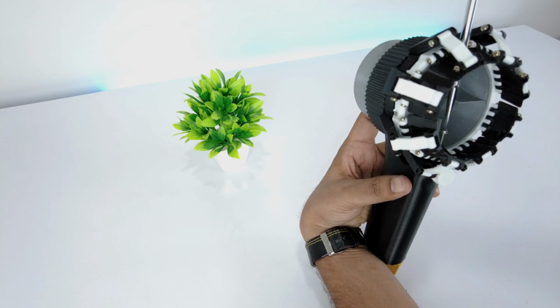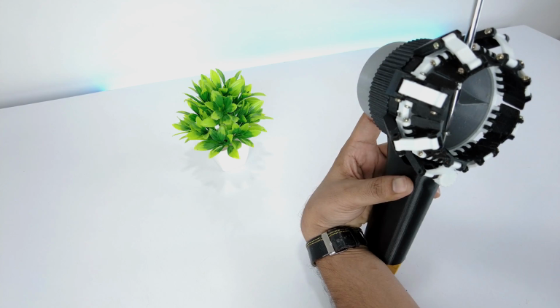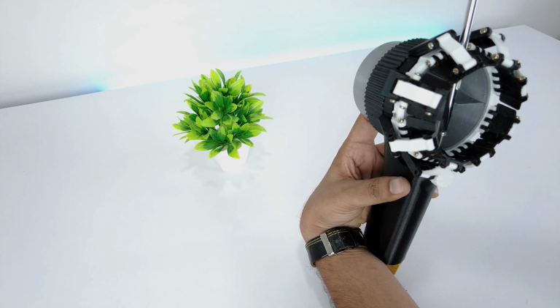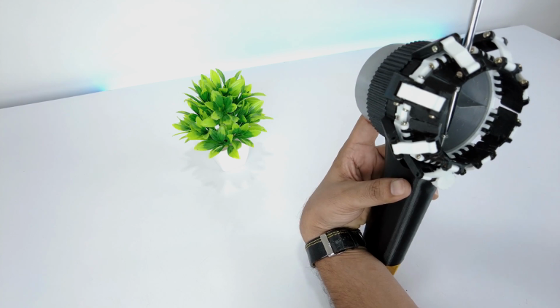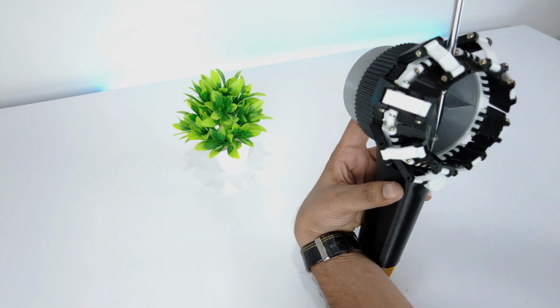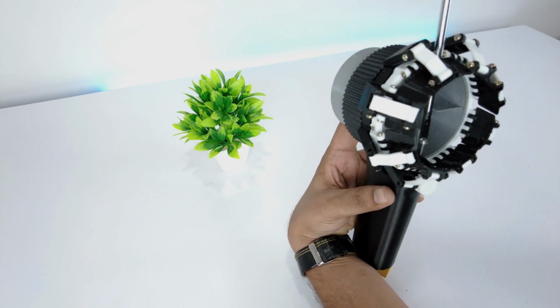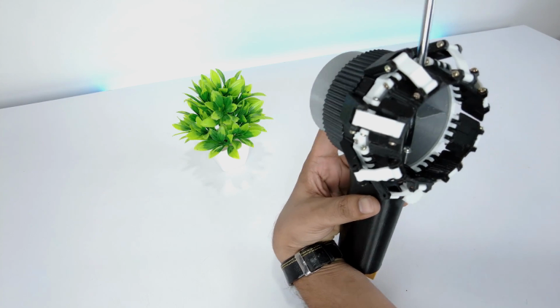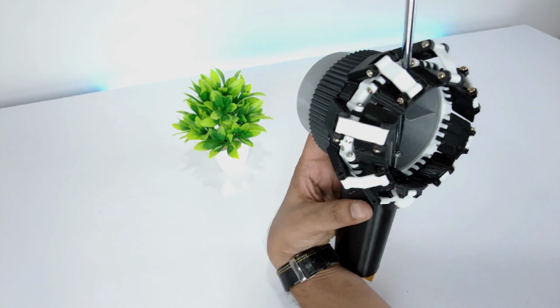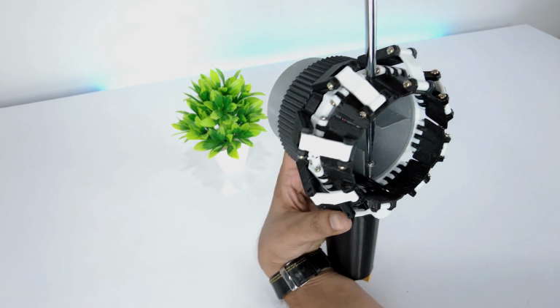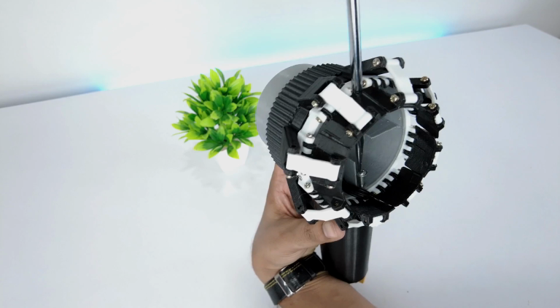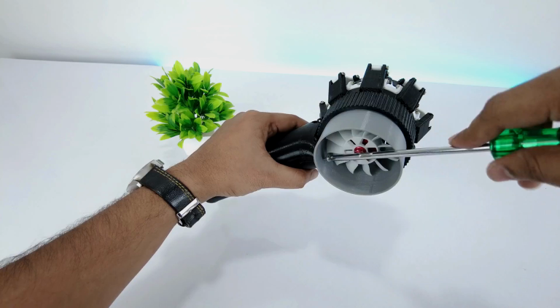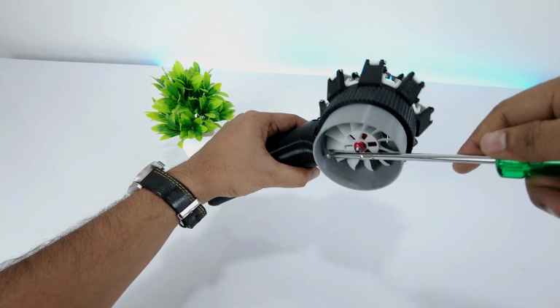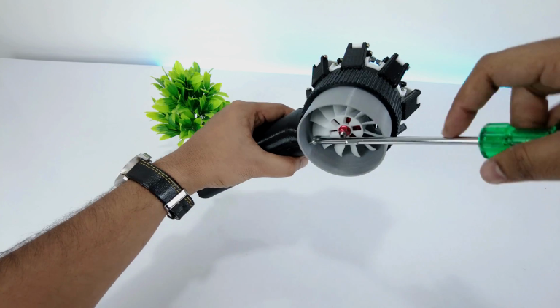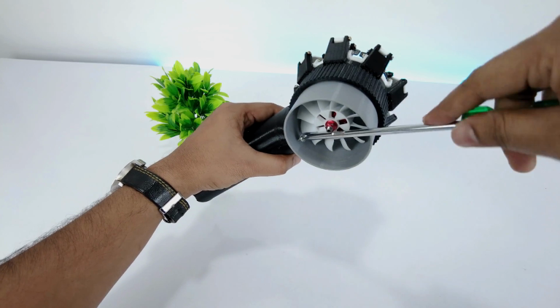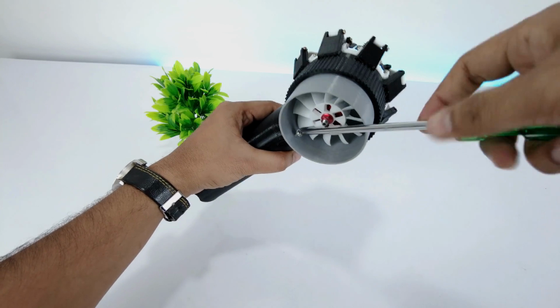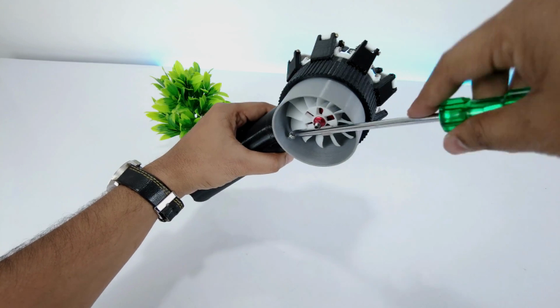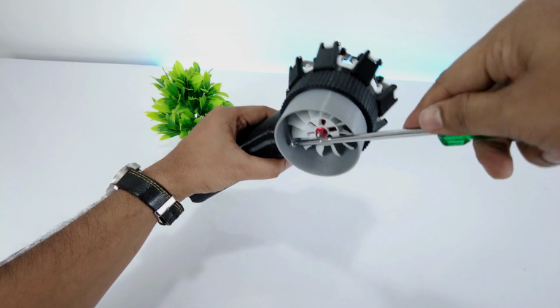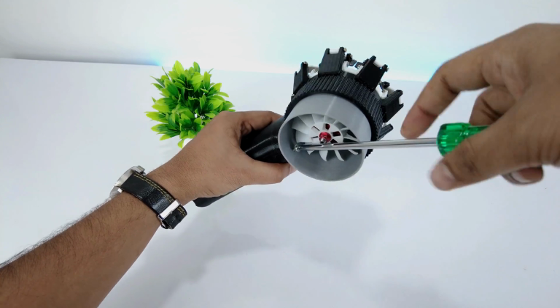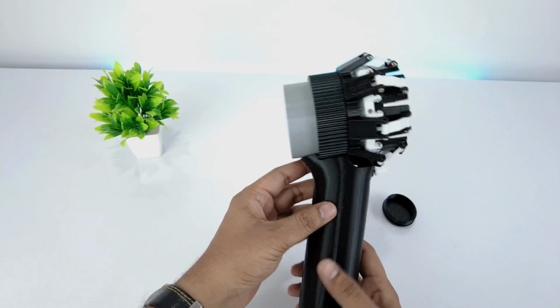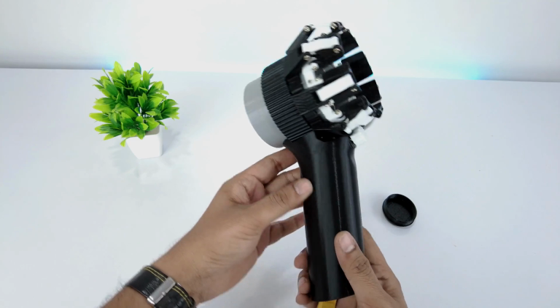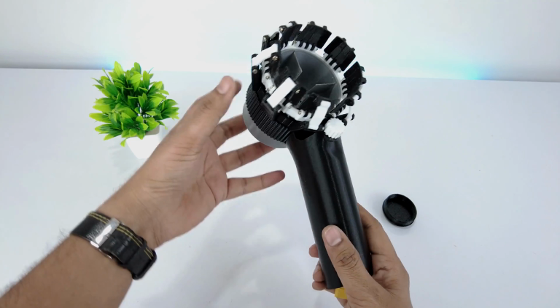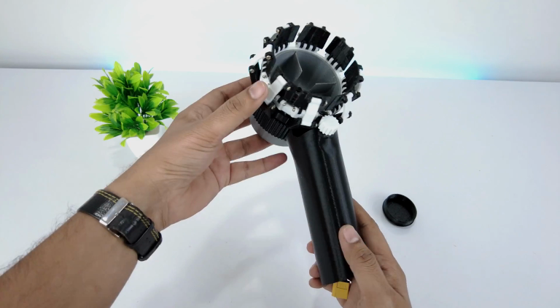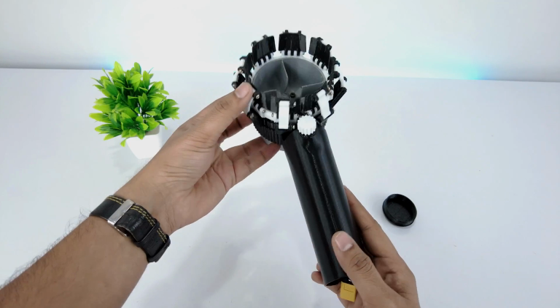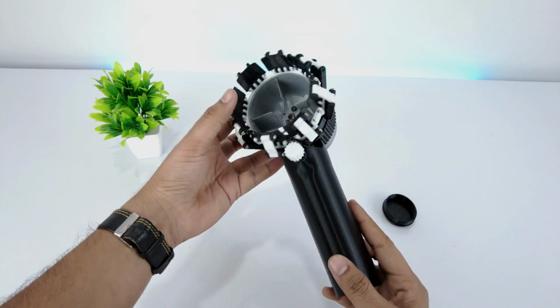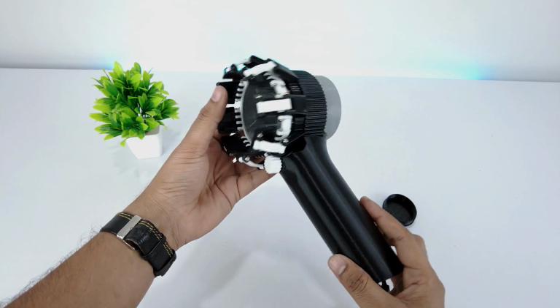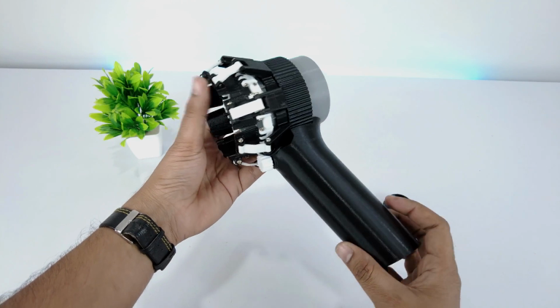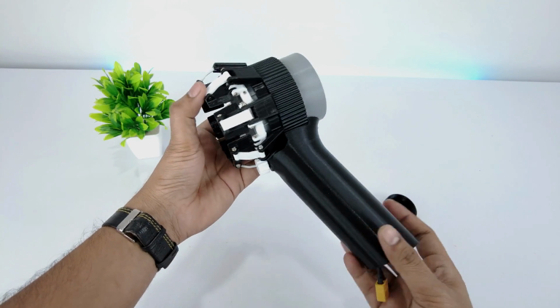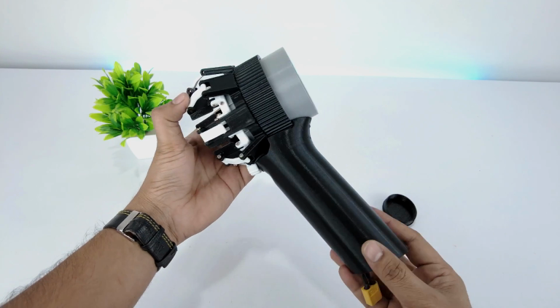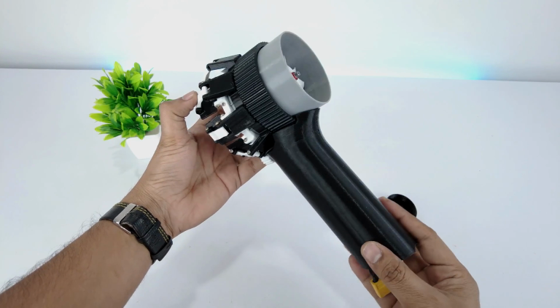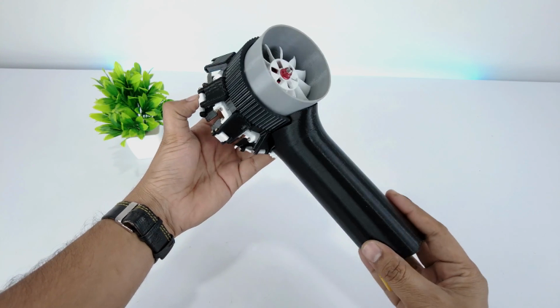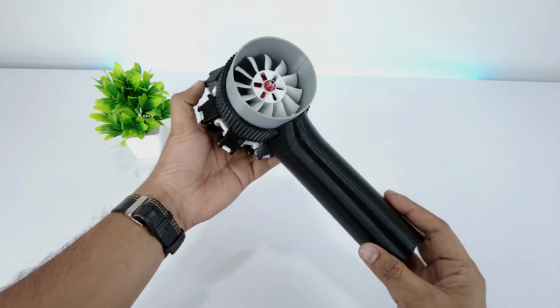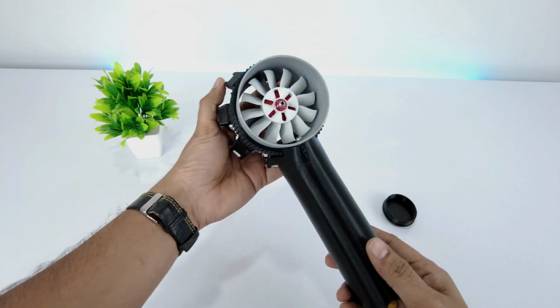I have attached two M3 inserts to the handle. Now let's wrap everything and attach the EDF. You can reduce the wire length to make it more compact — I didn't do it as I further need to use the motor. Attach the EDF to the handle using M3 Phillips screws. The jet is assembled and looks stunning from all sides.